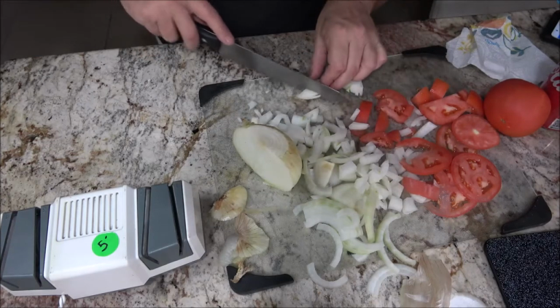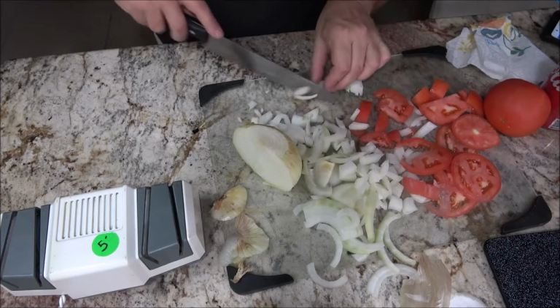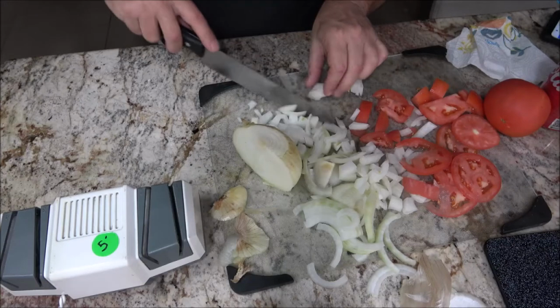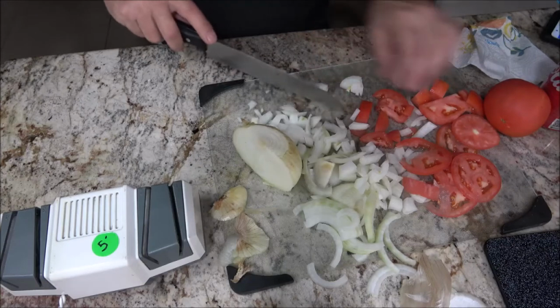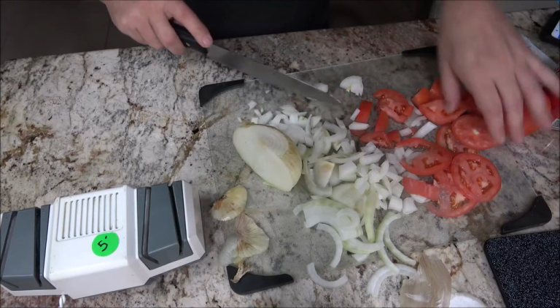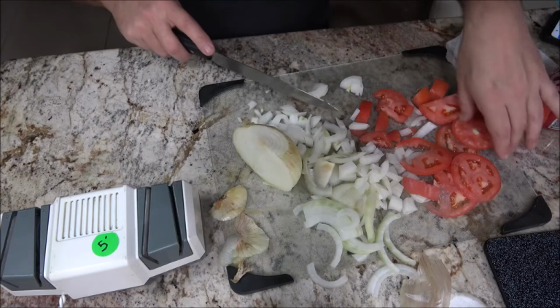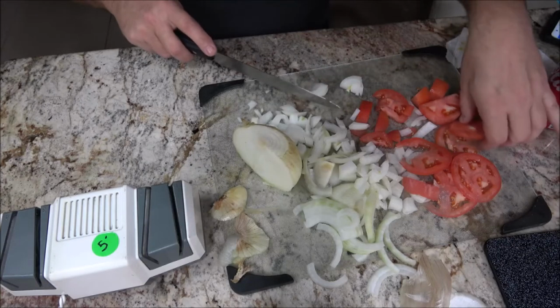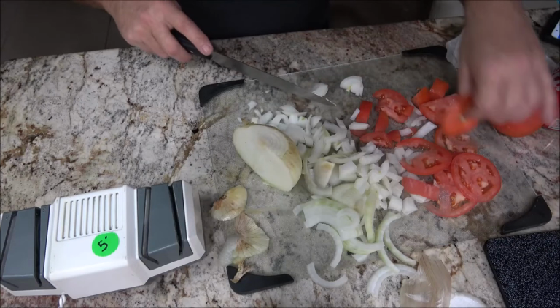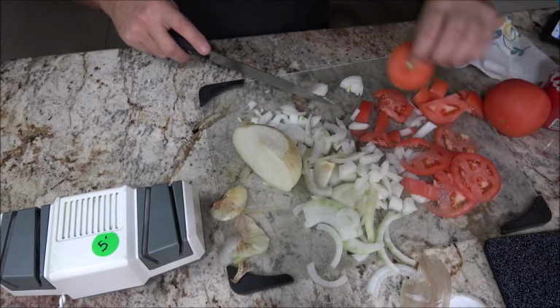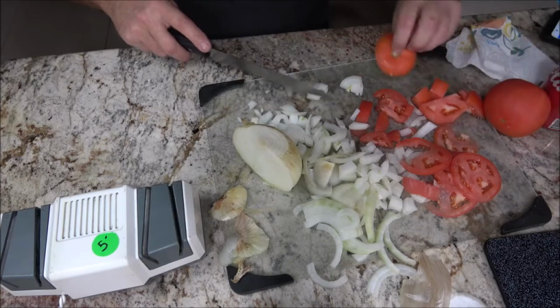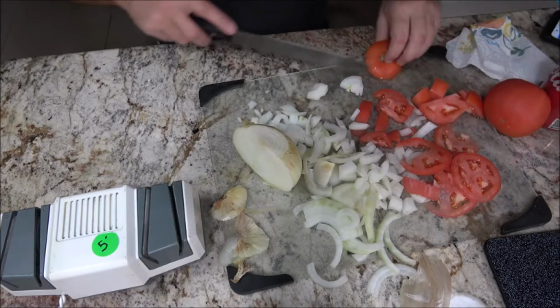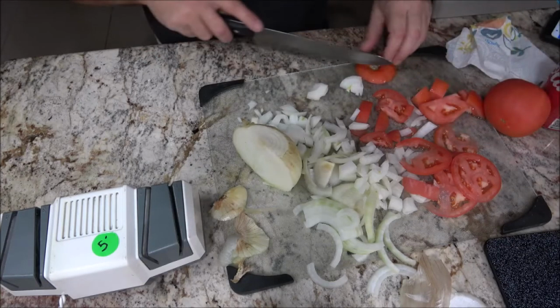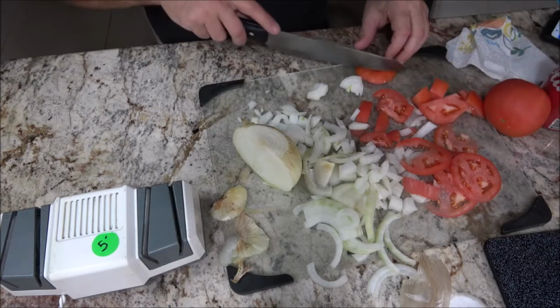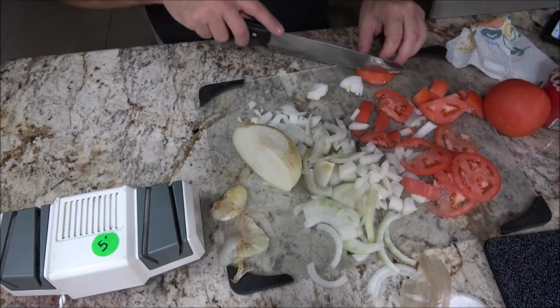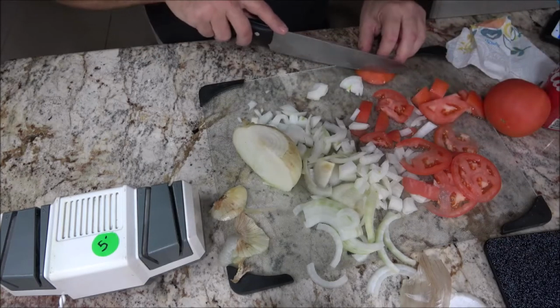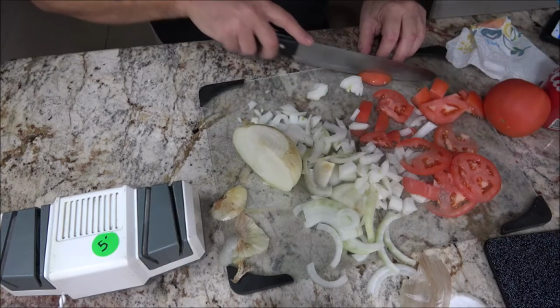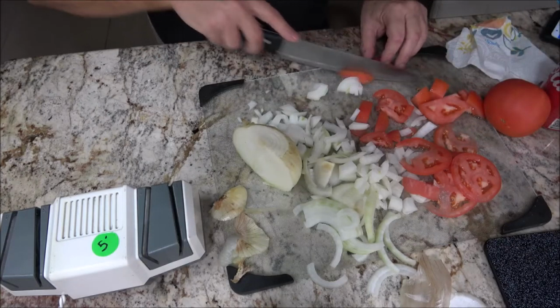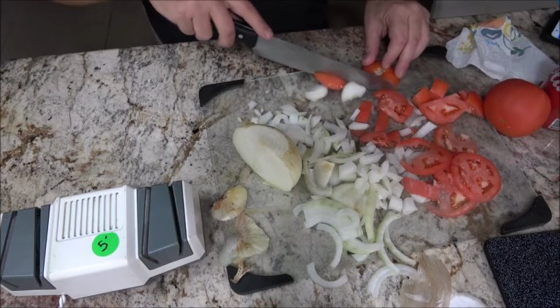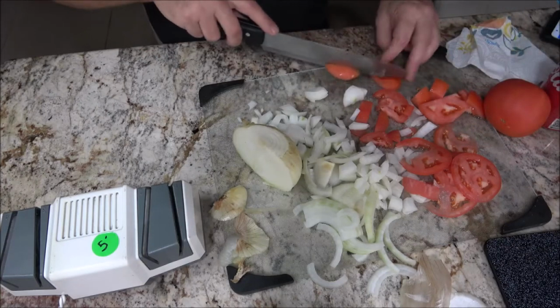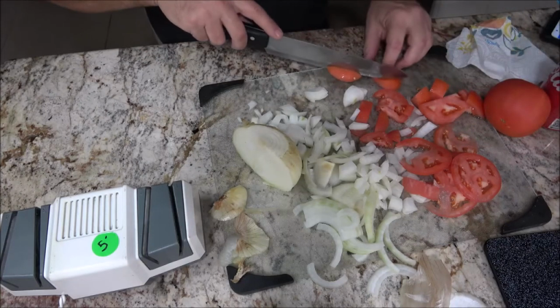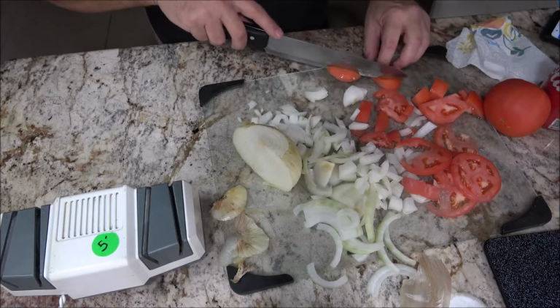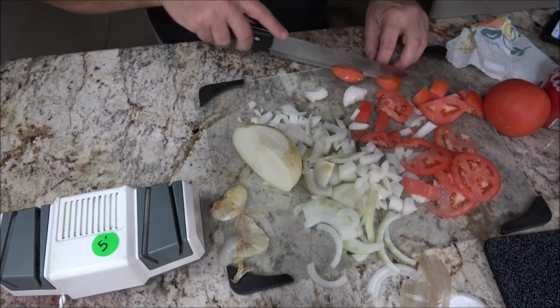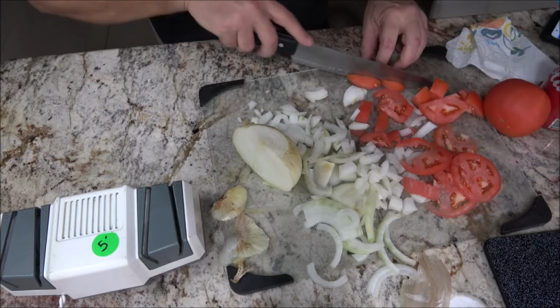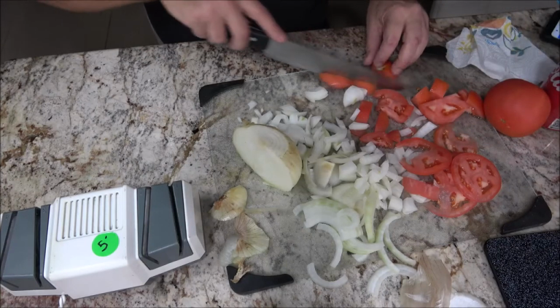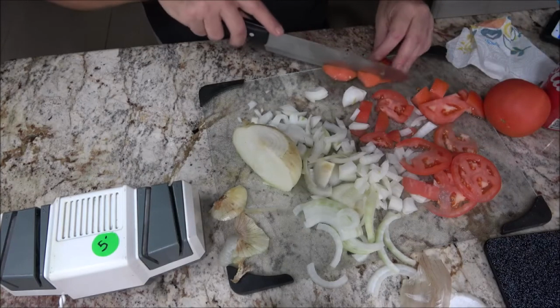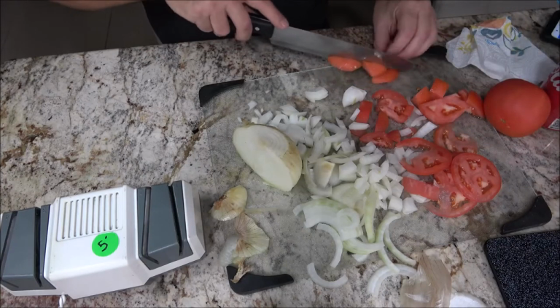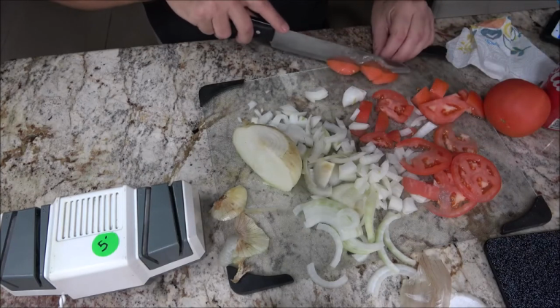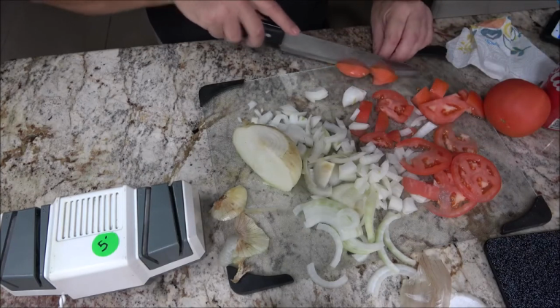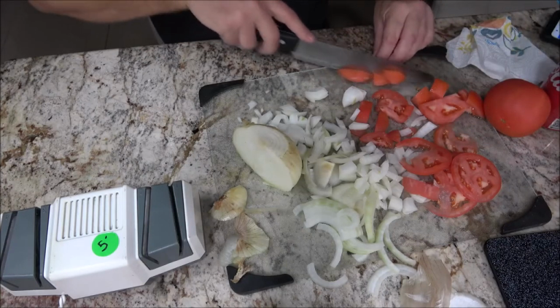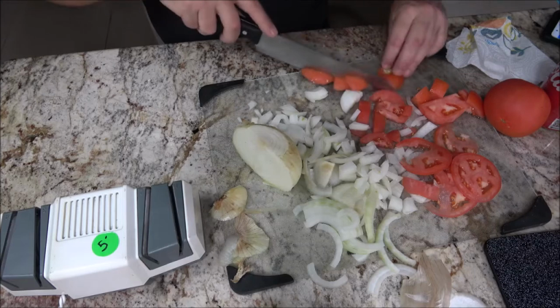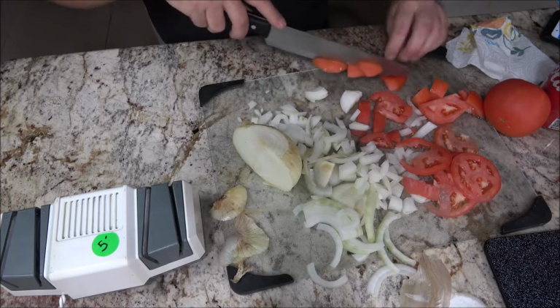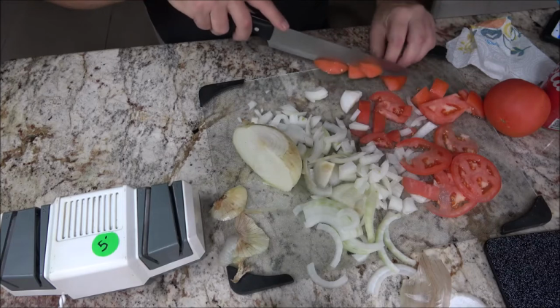You guys saw that thing struggling through that tomato — now it just glides right through with ease.